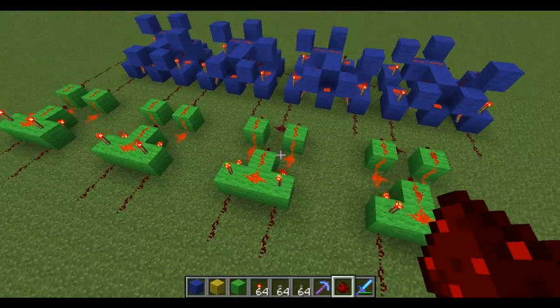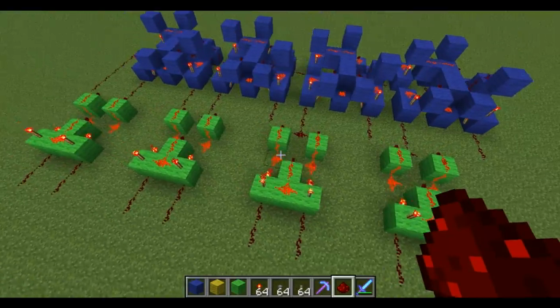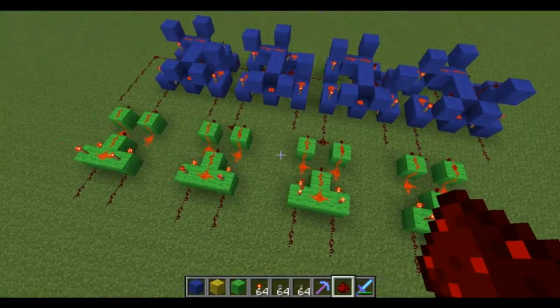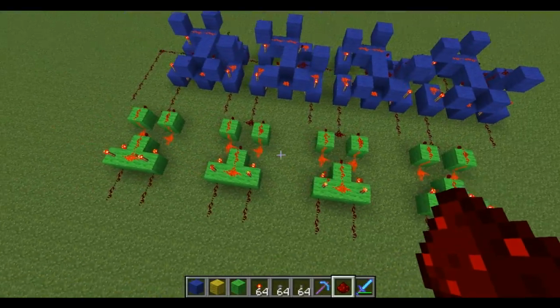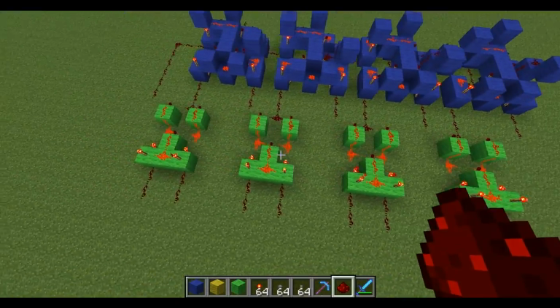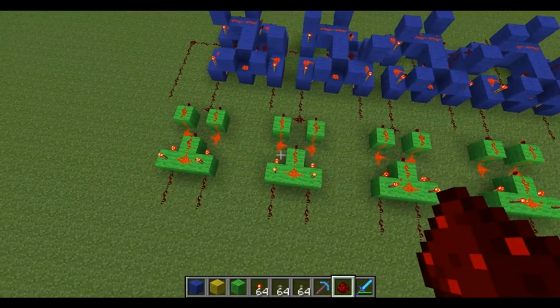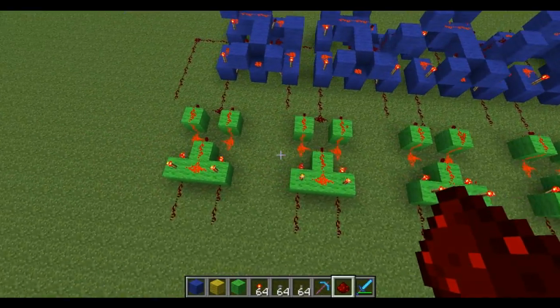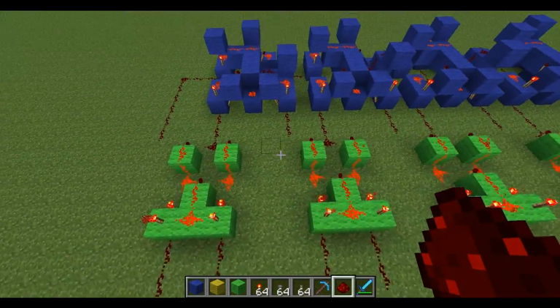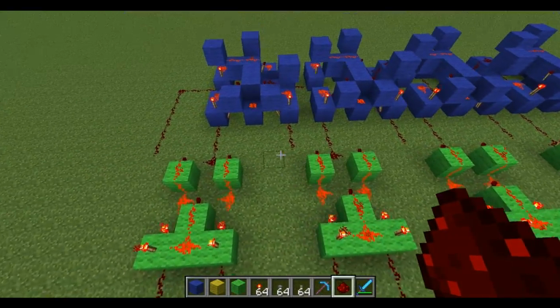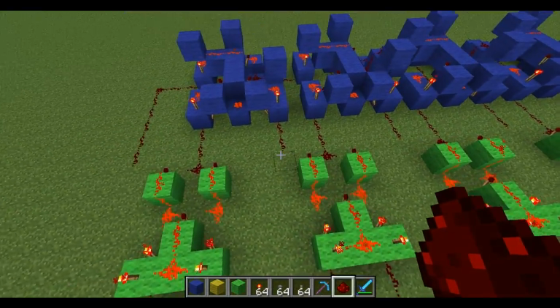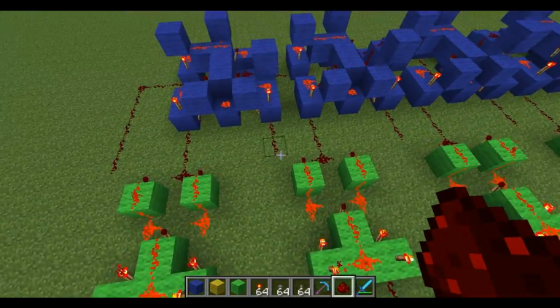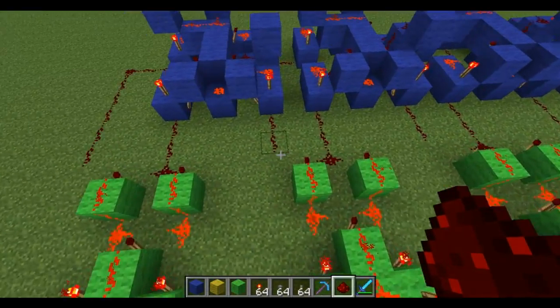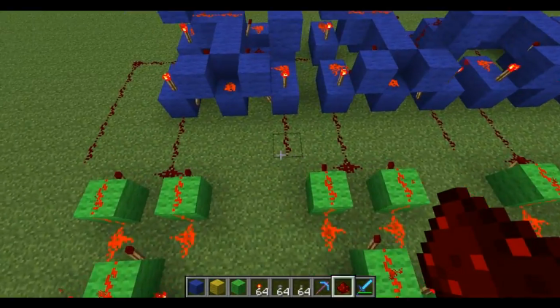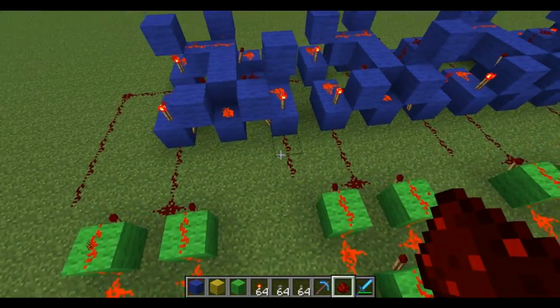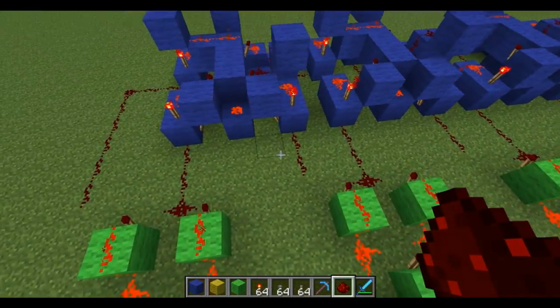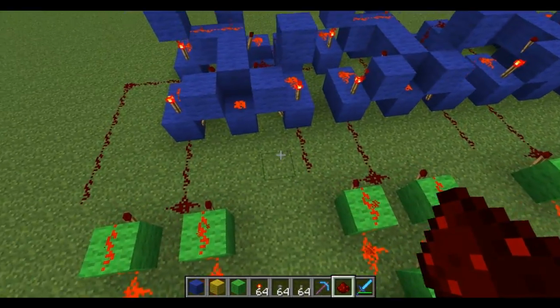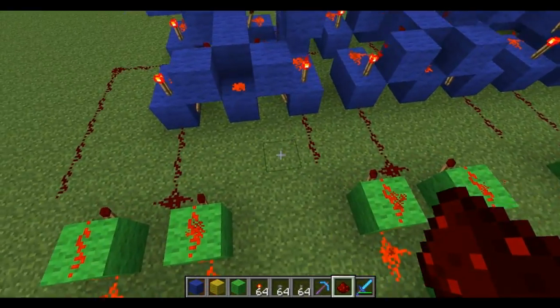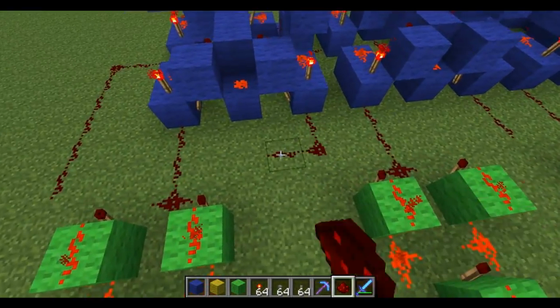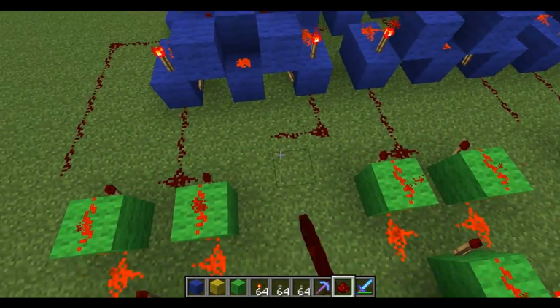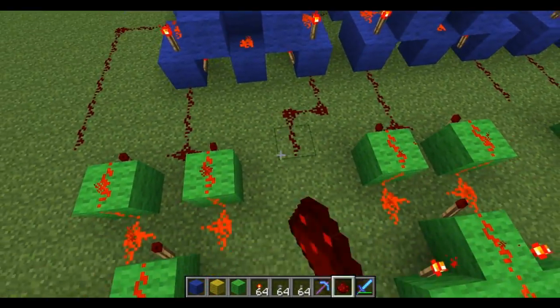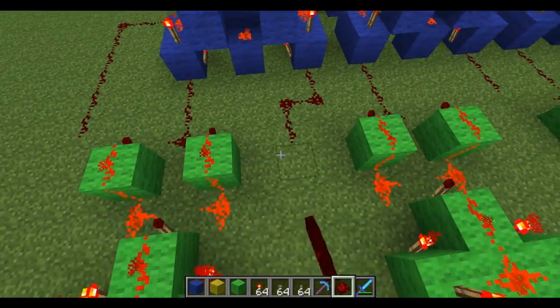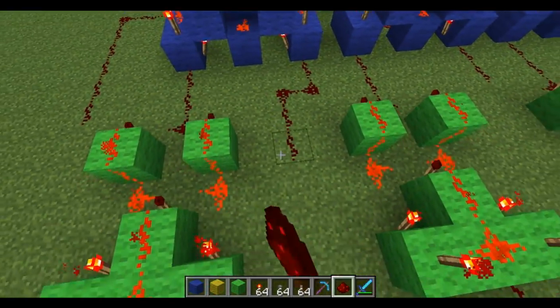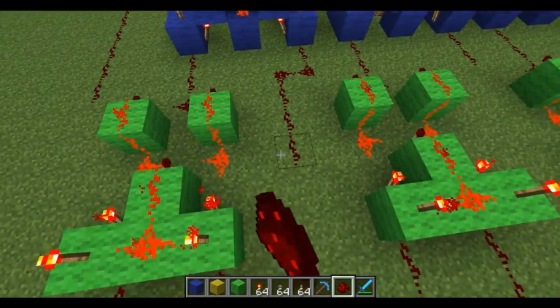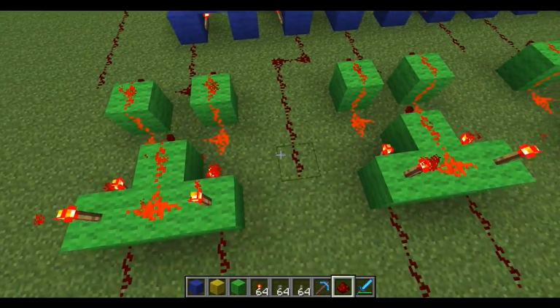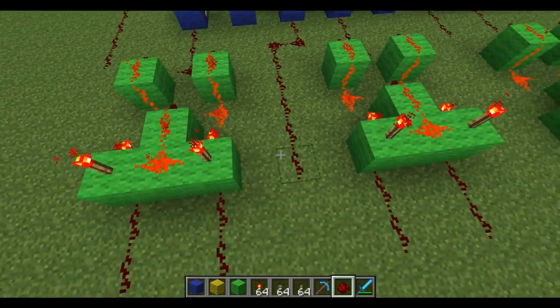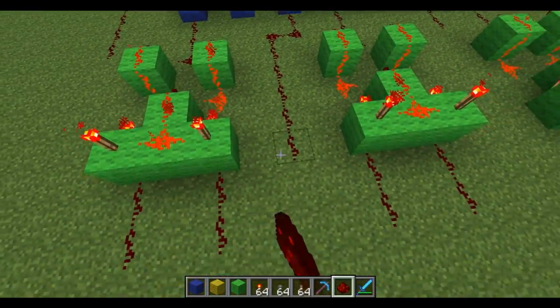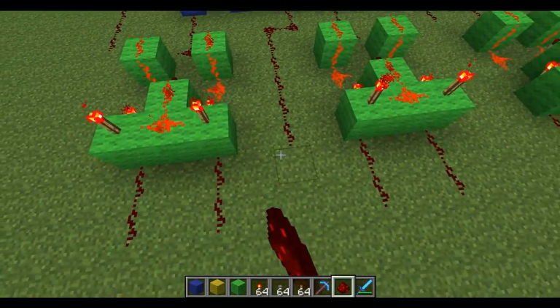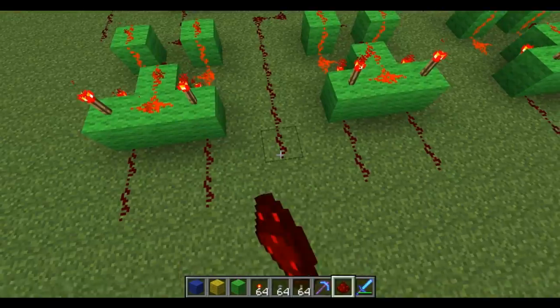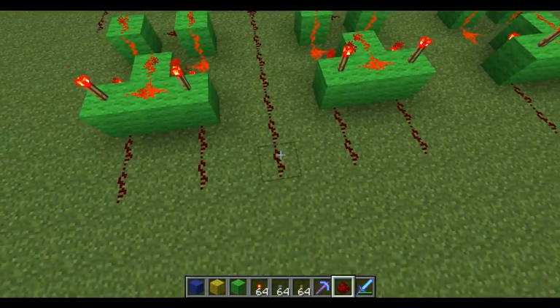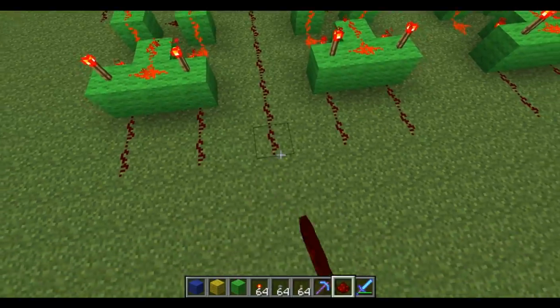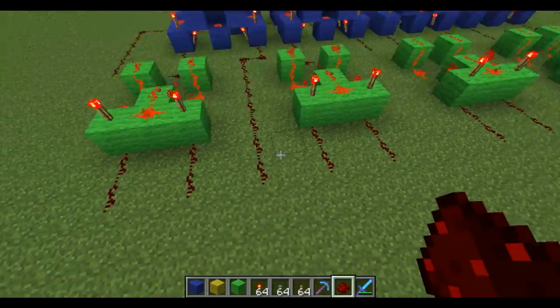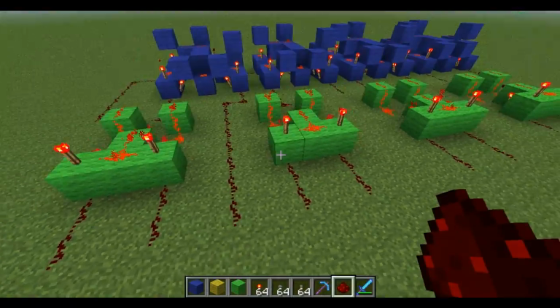Now what we want to do is take all your B inputs and just extend them back to here.